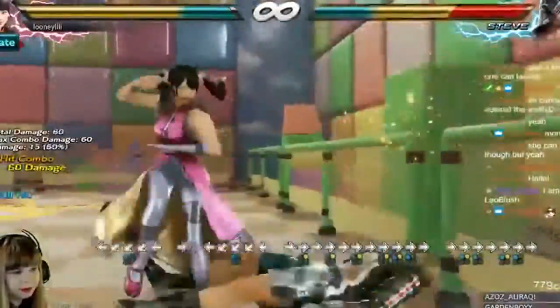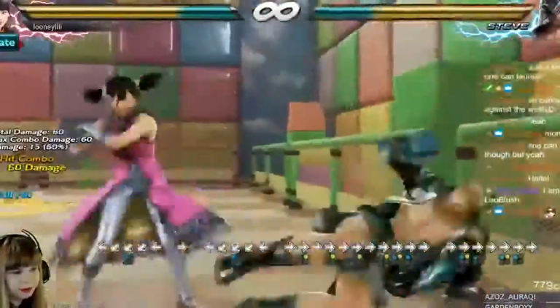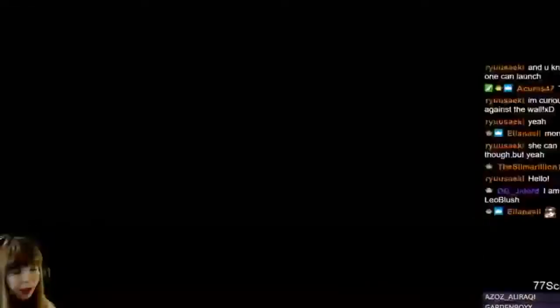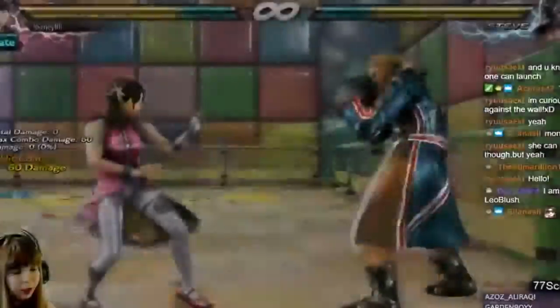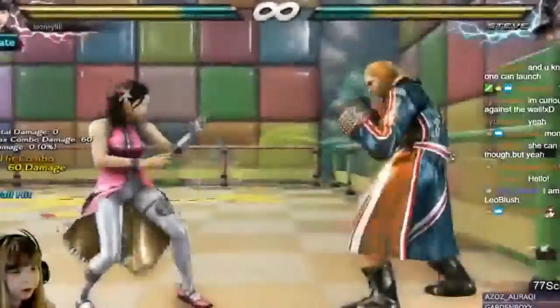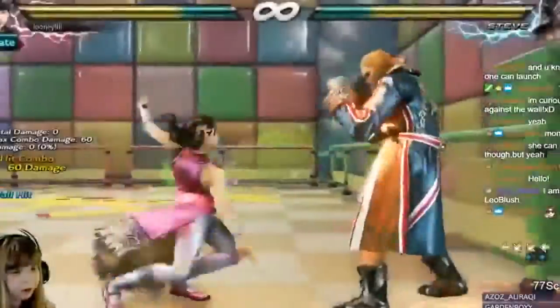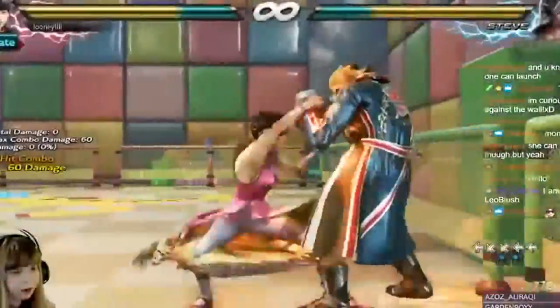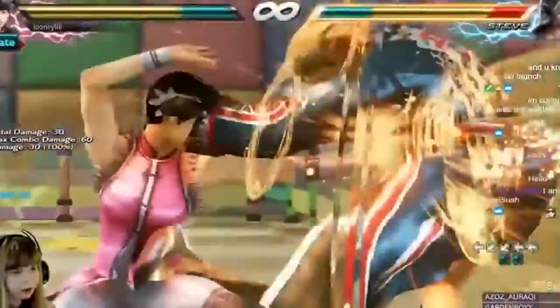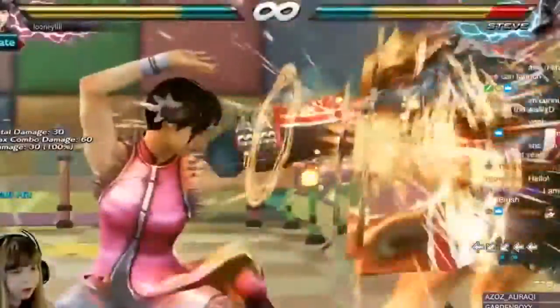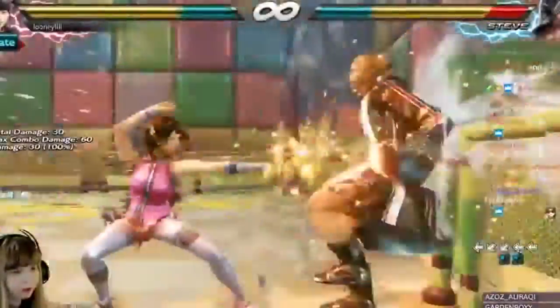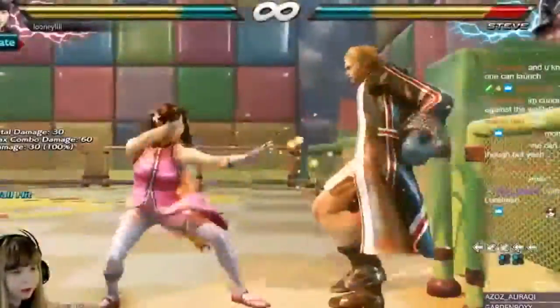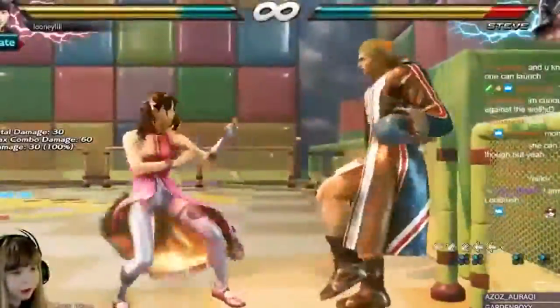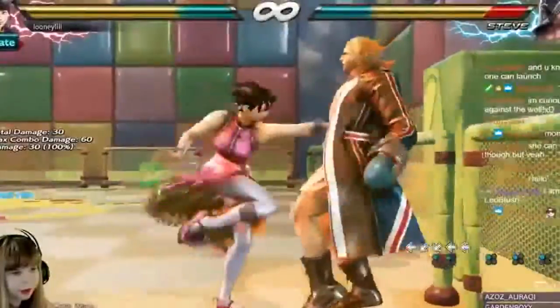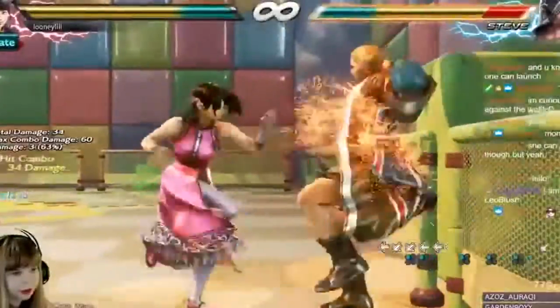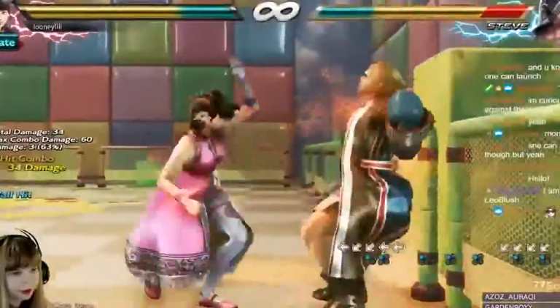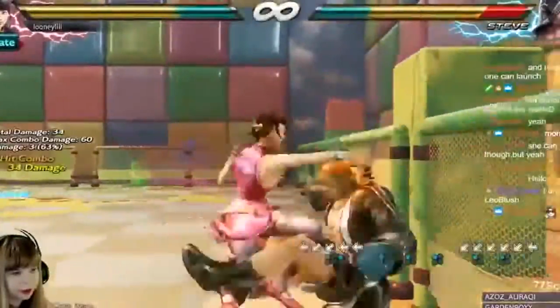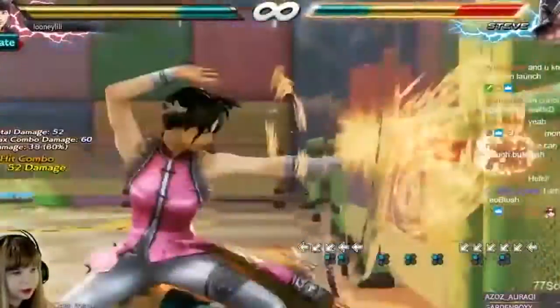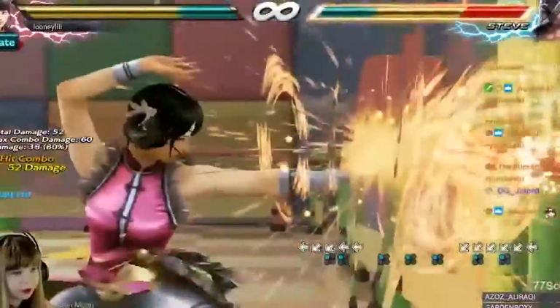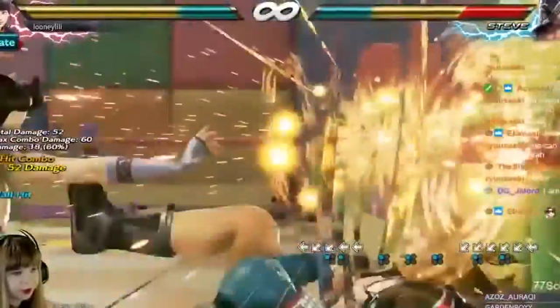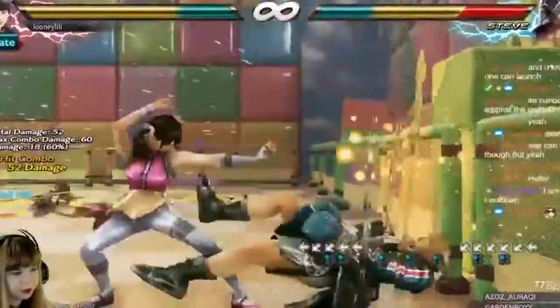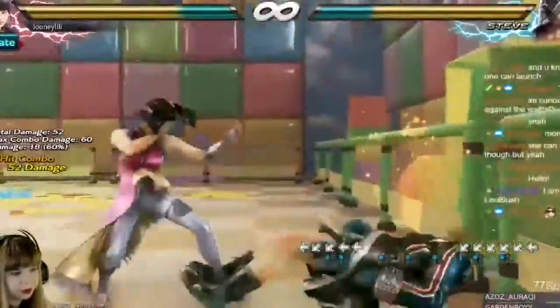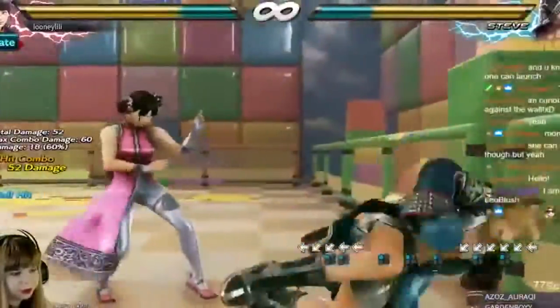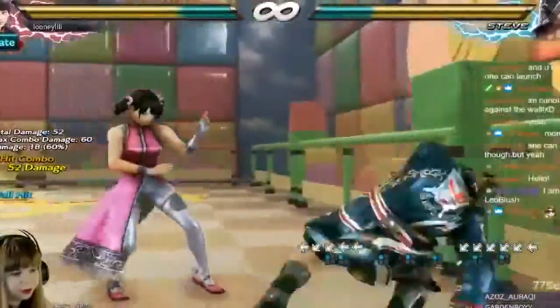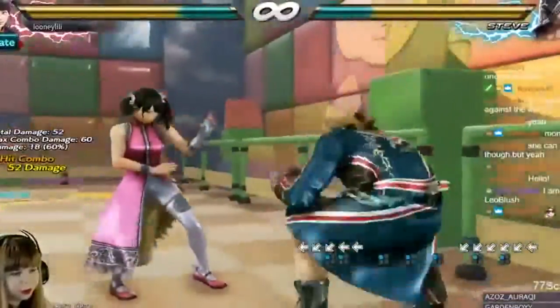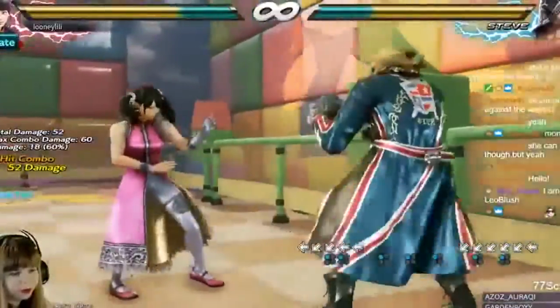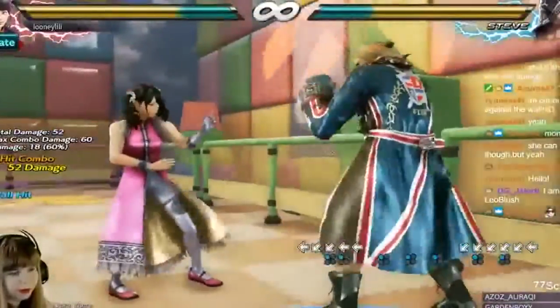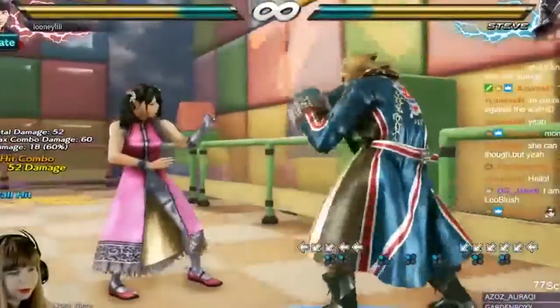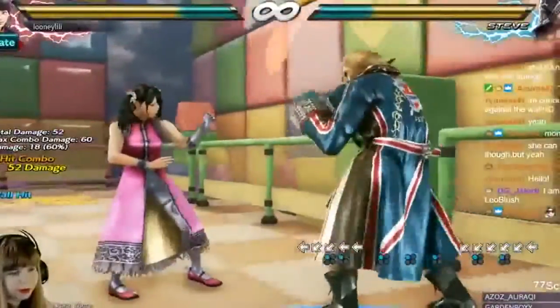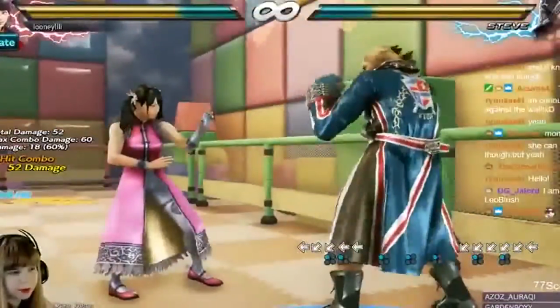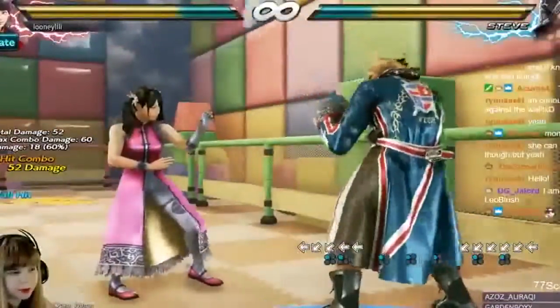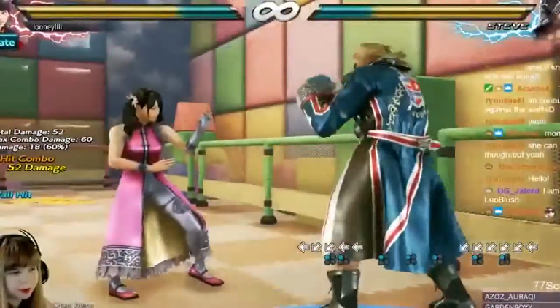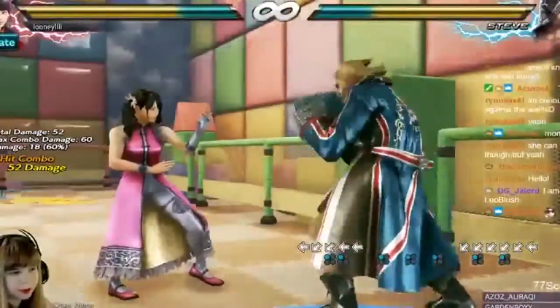I believe this is the new max damage combo for Shouyu at the wall. The old one was something like jabbing into down back 1, which obviously deals less damage.